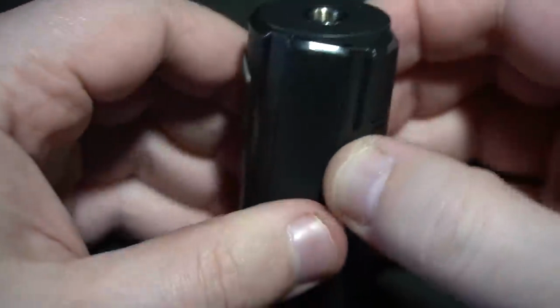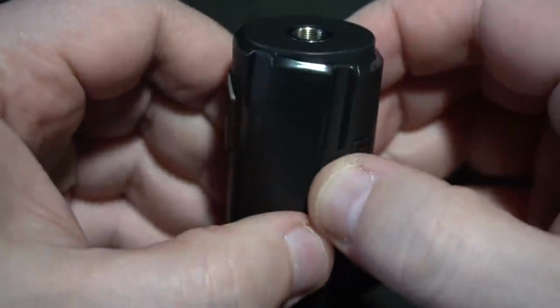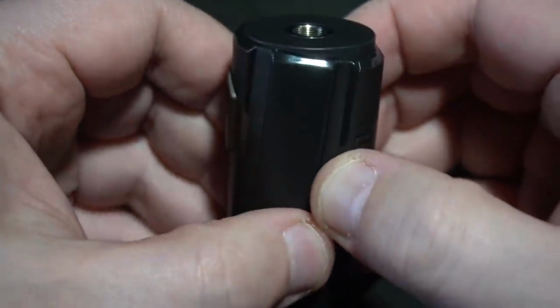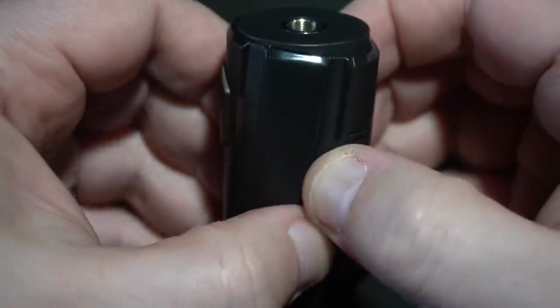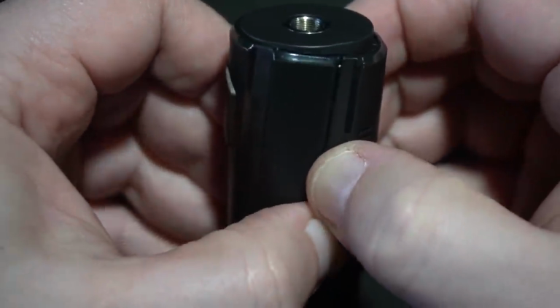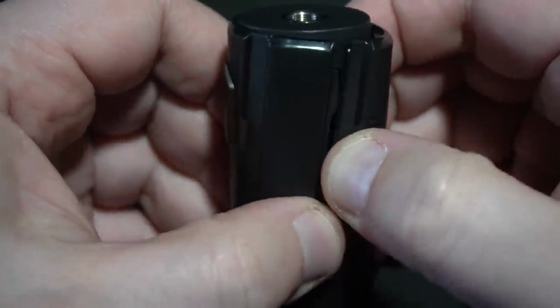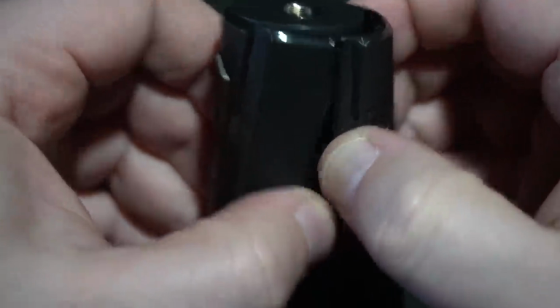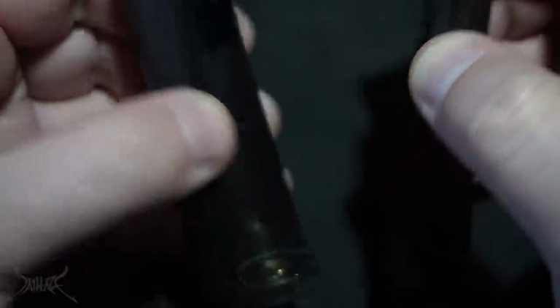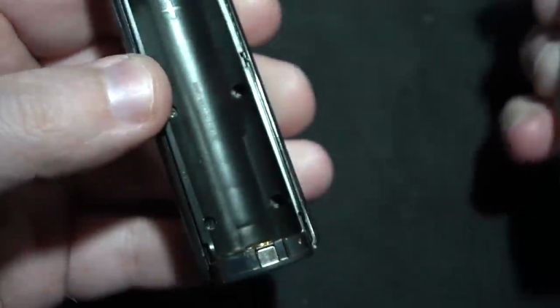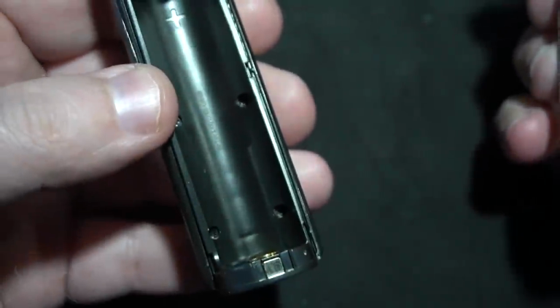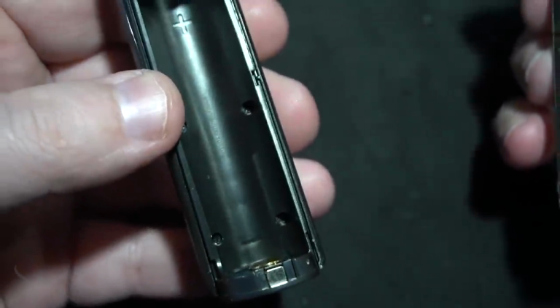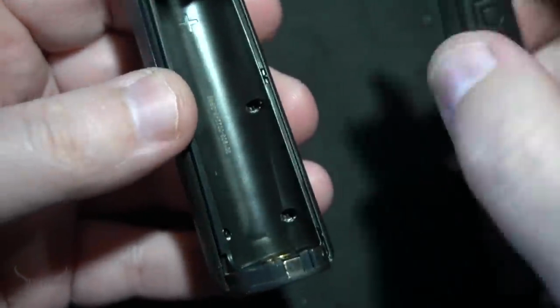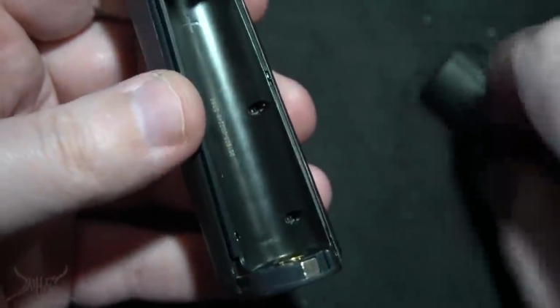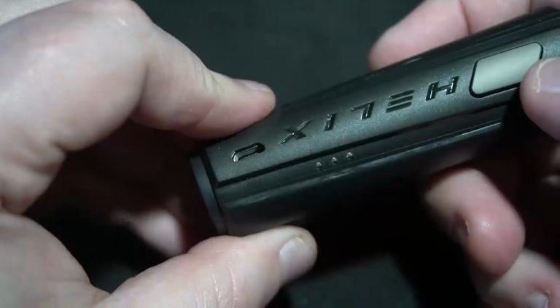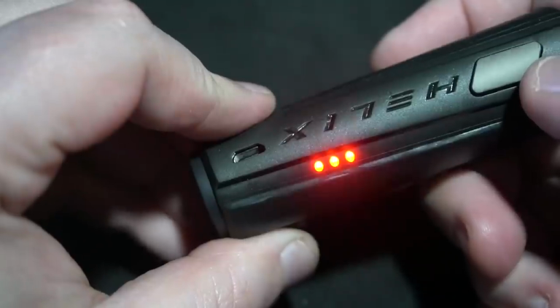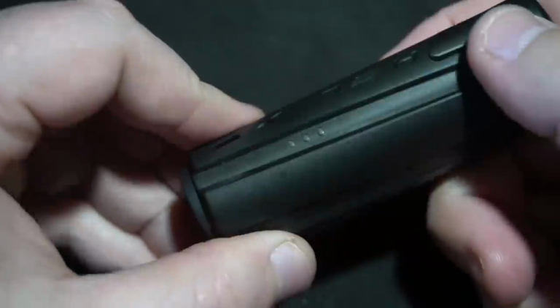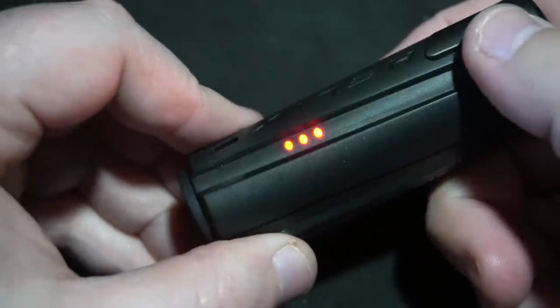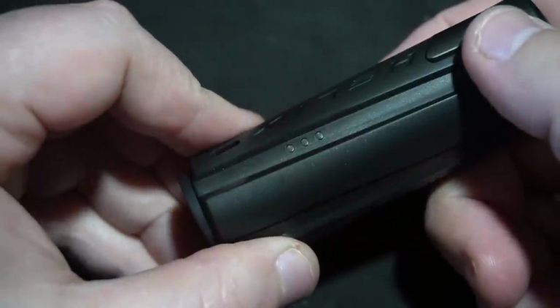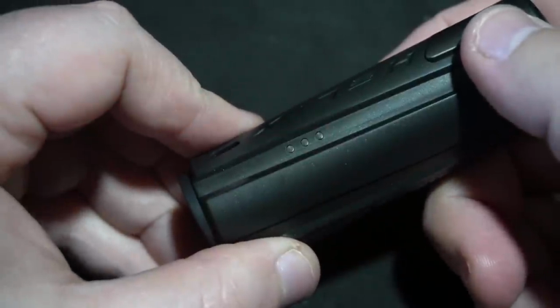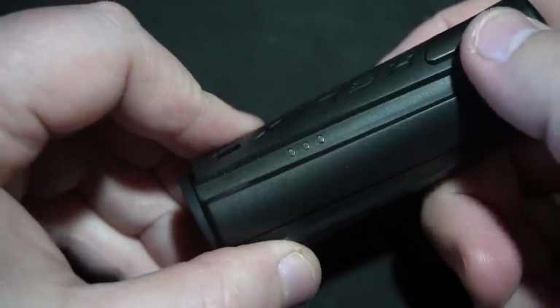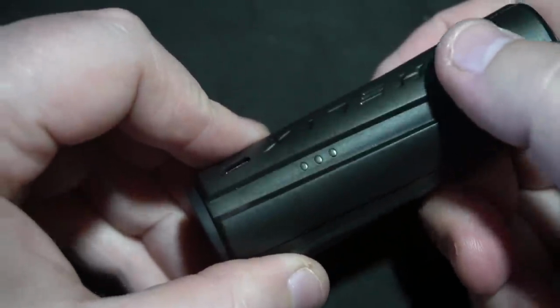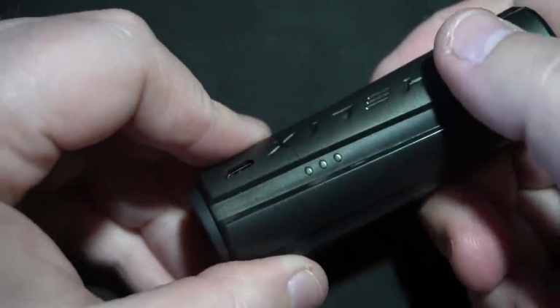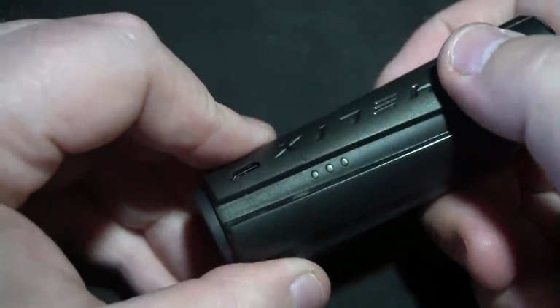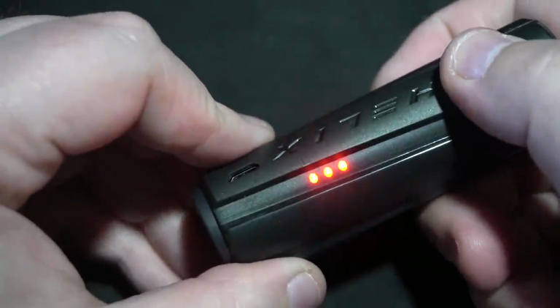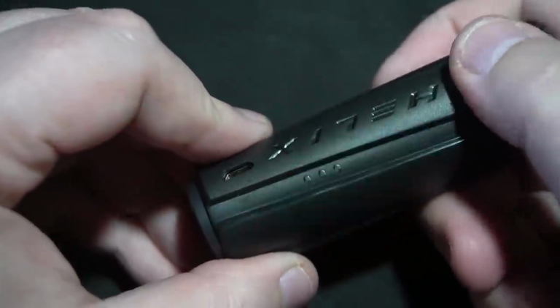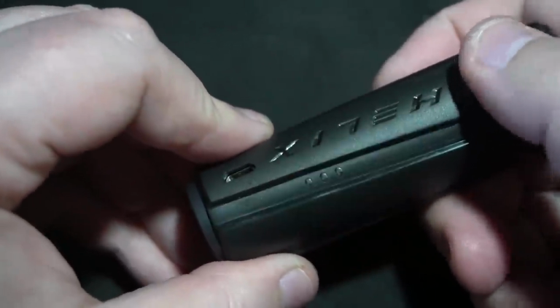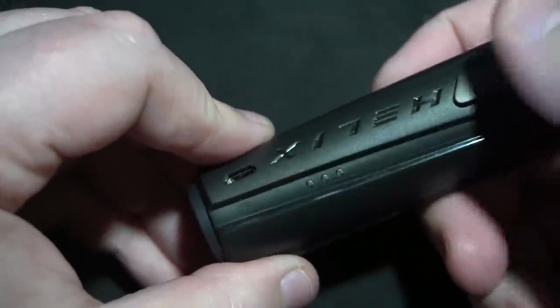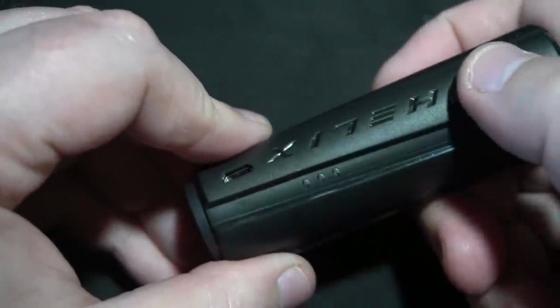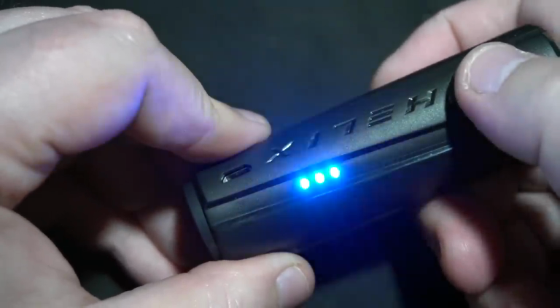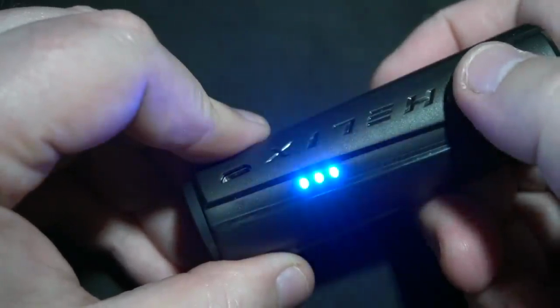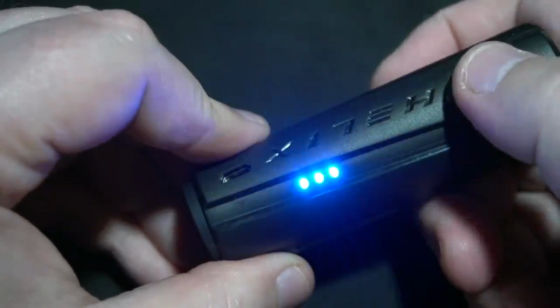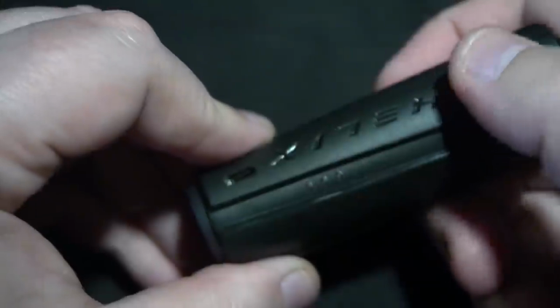Five clicks turns it on and then there's your LED indication.